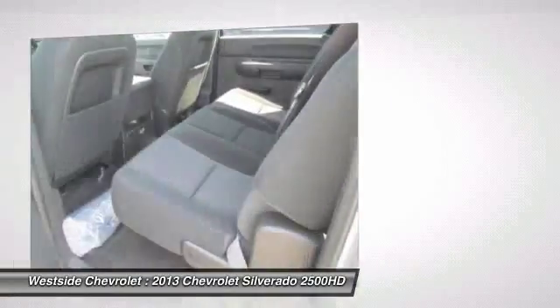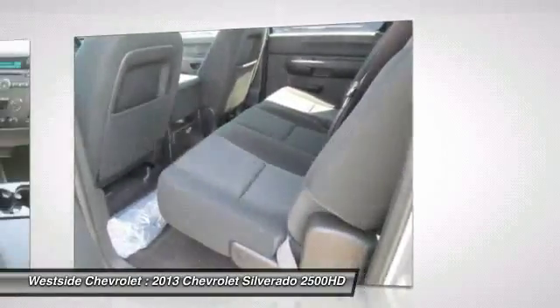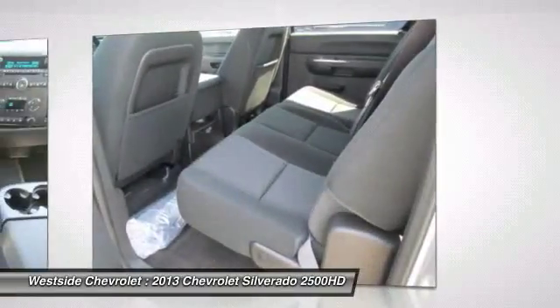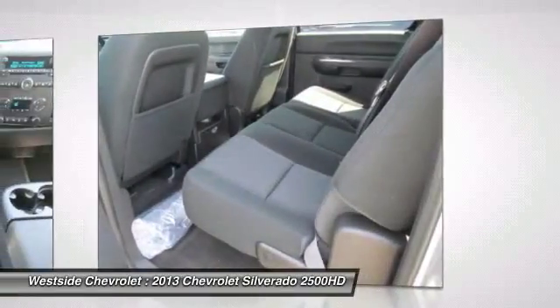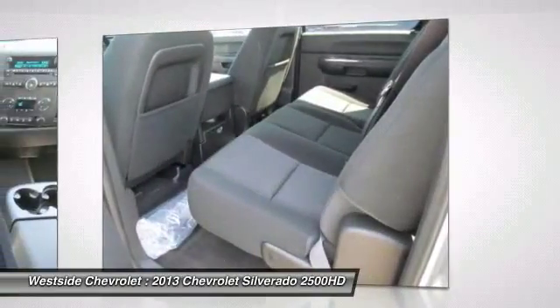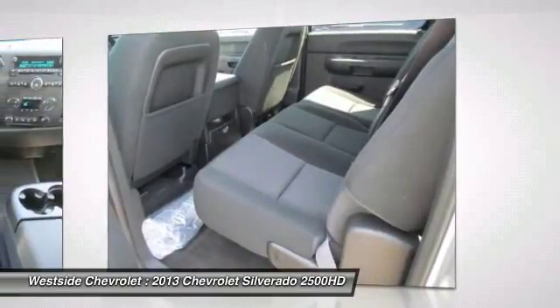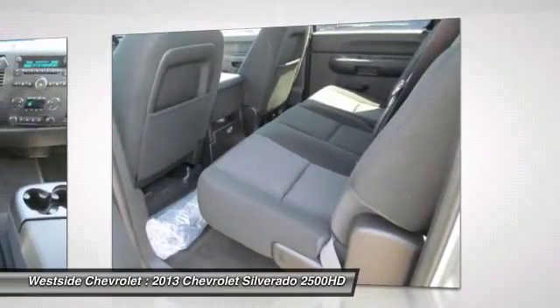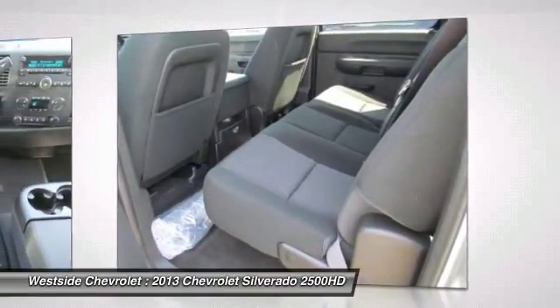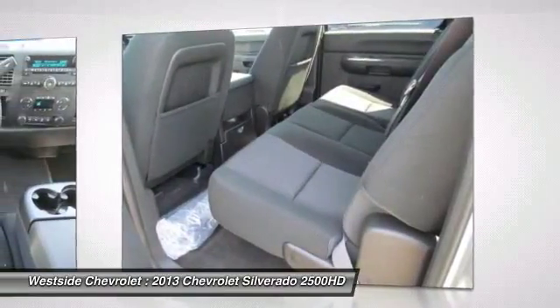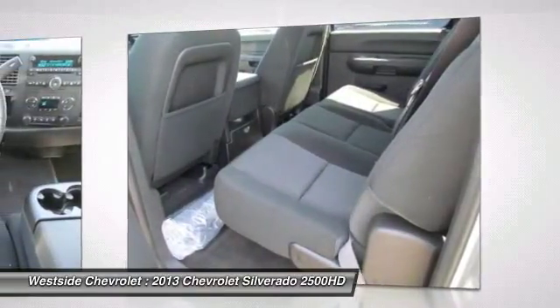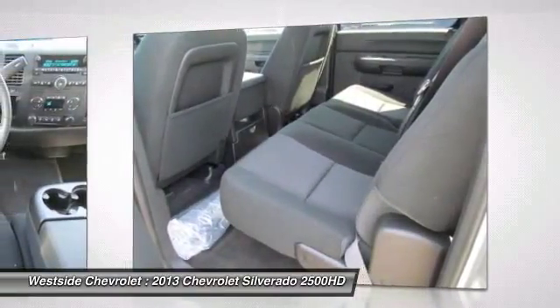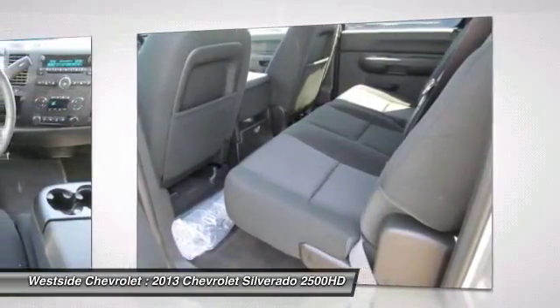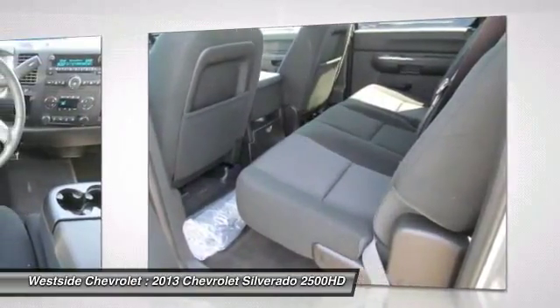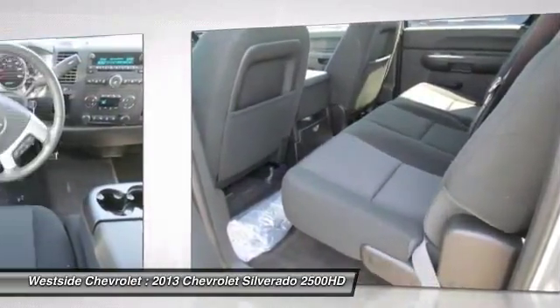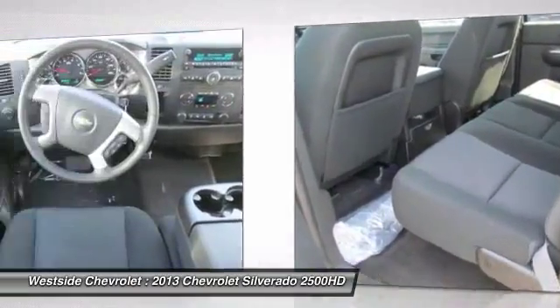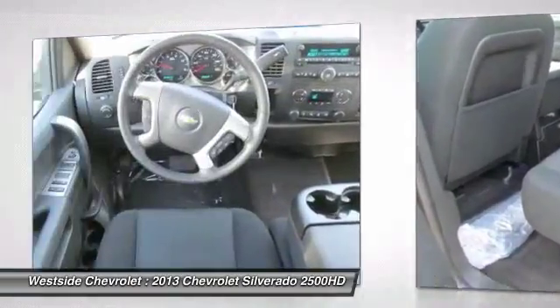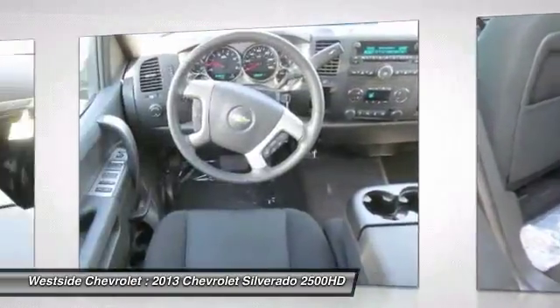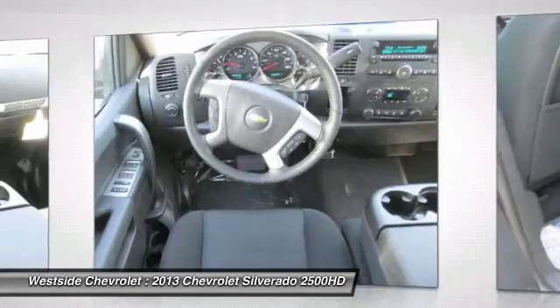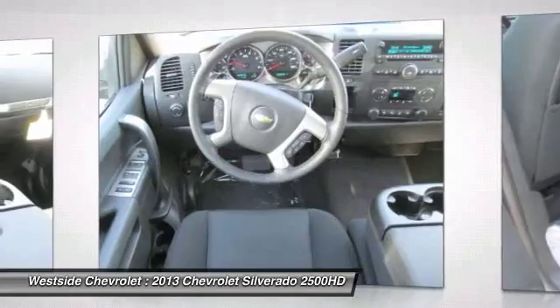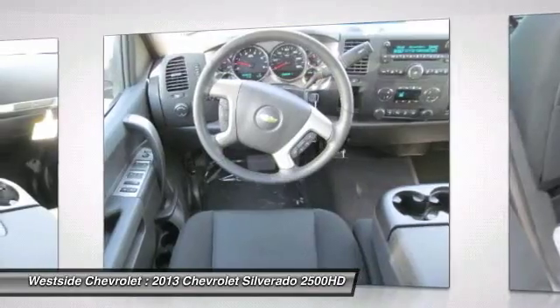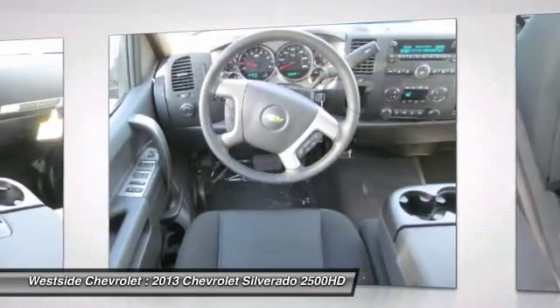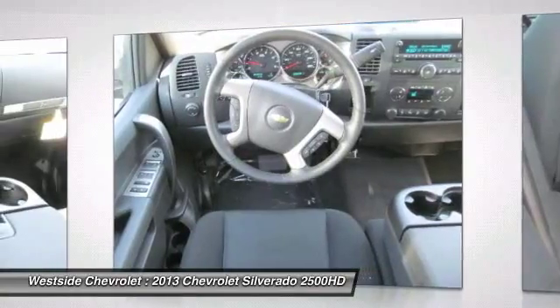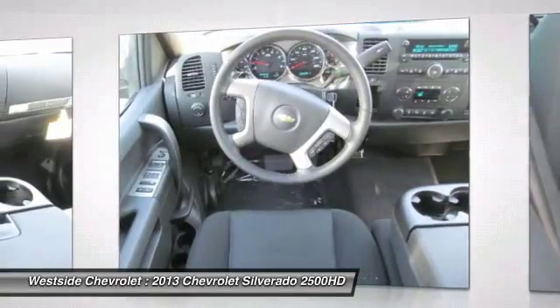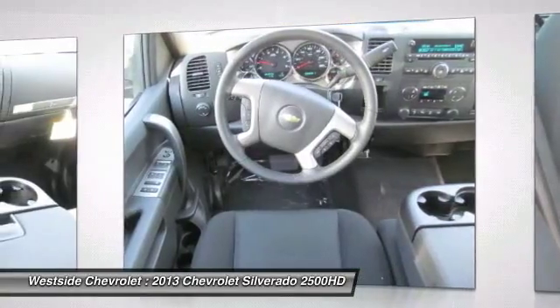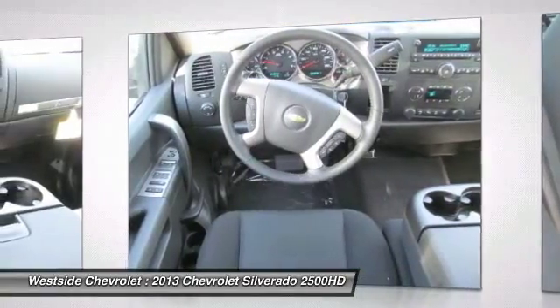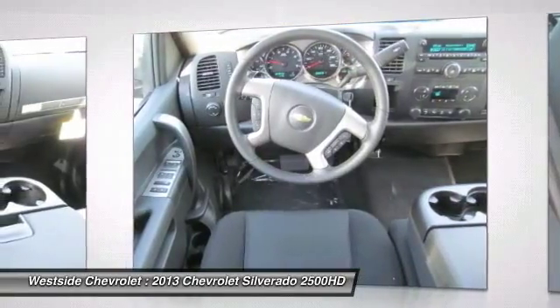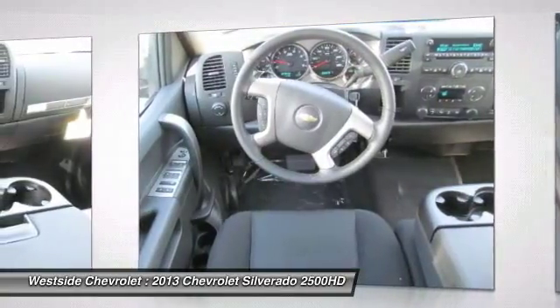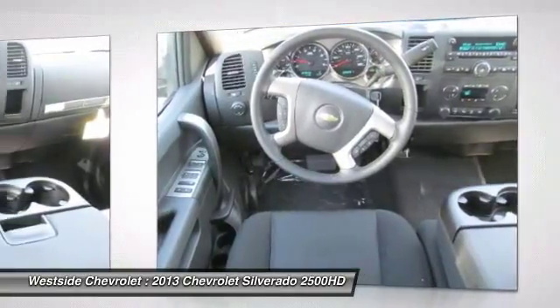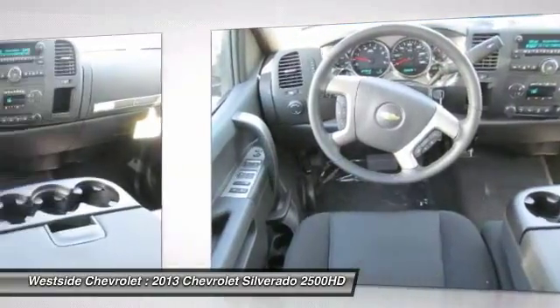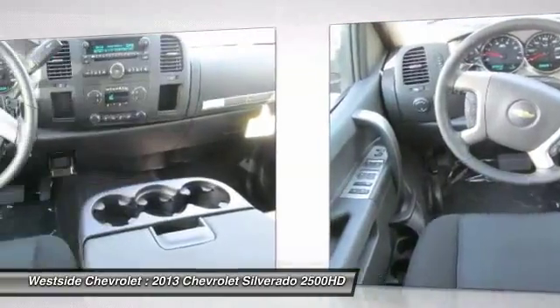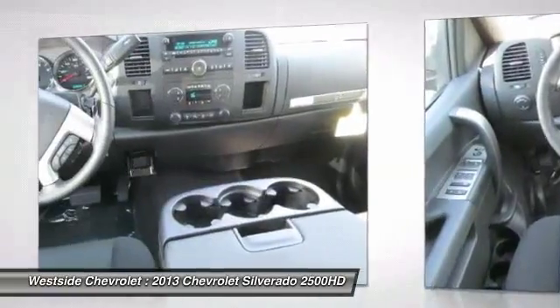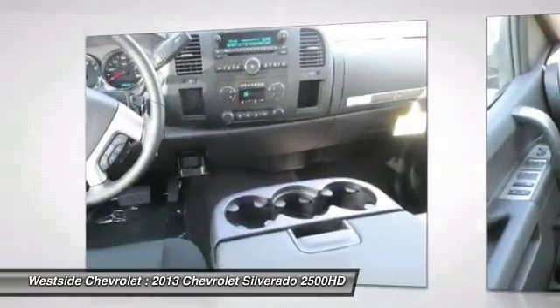Floor mats, hands-free communication, AM FM stereo radio, power door locks.